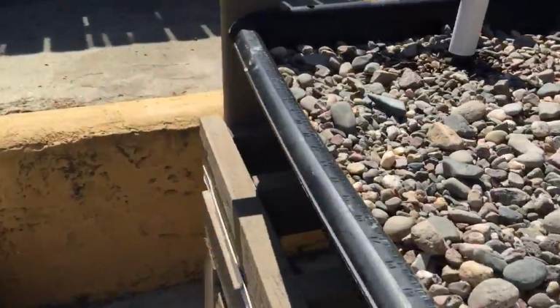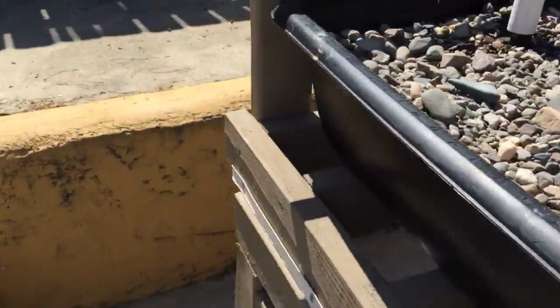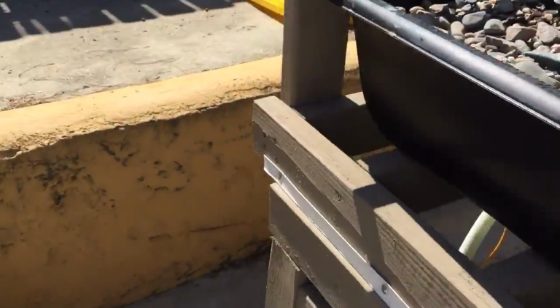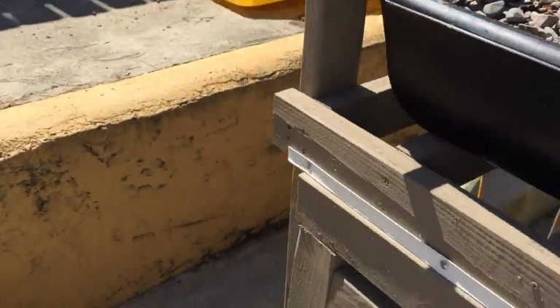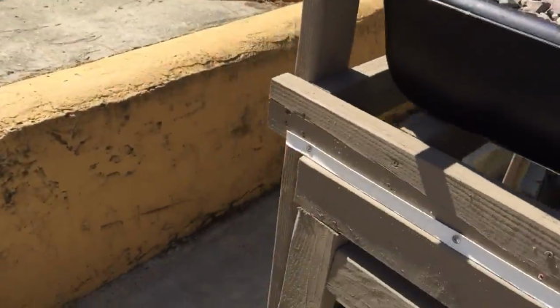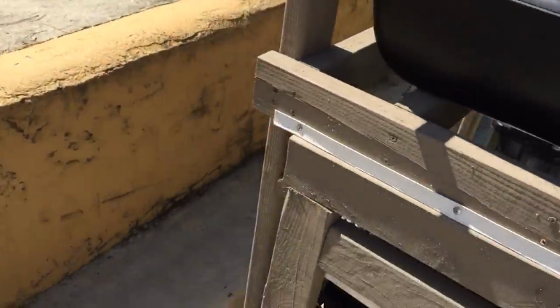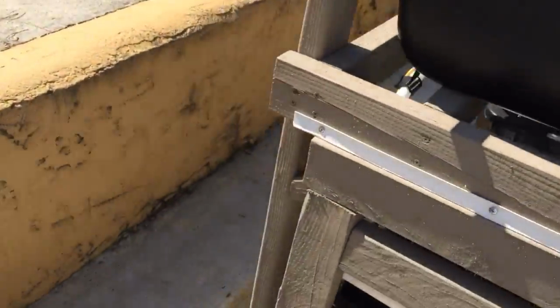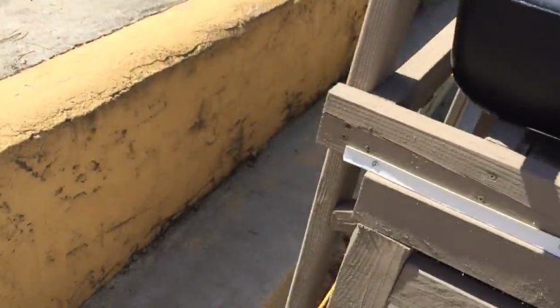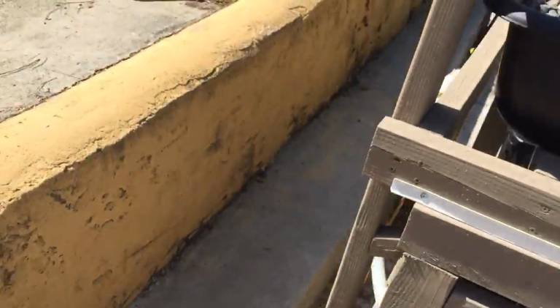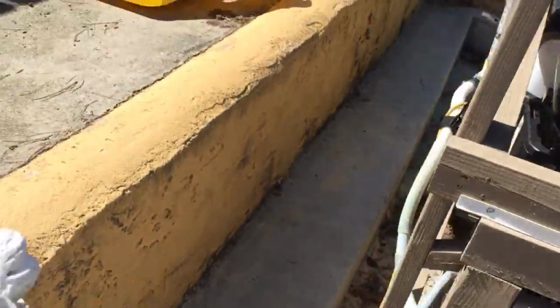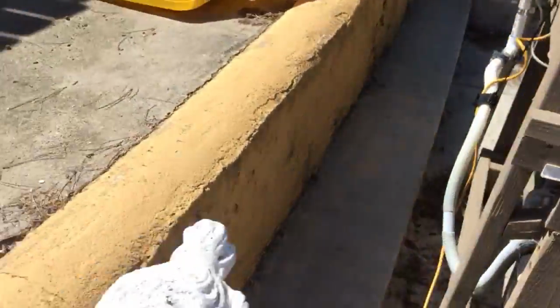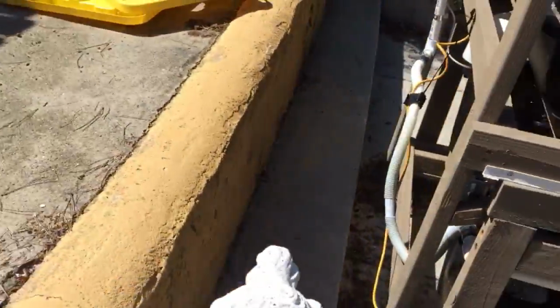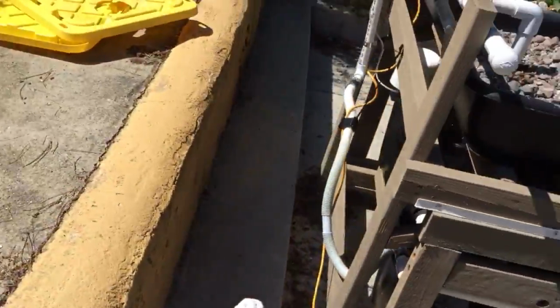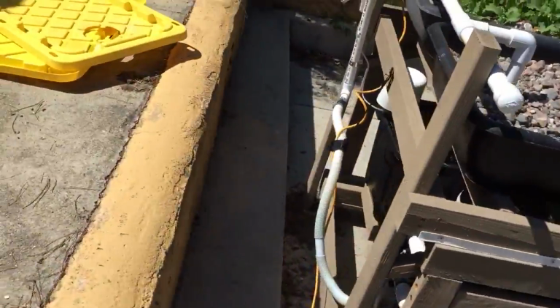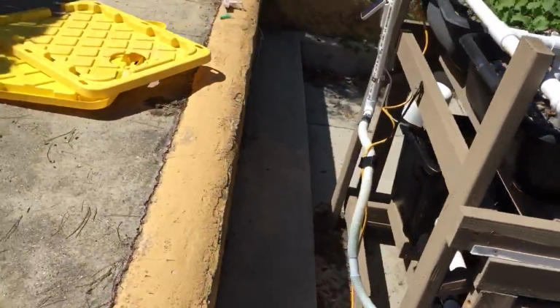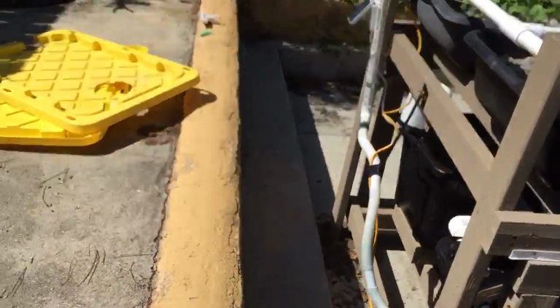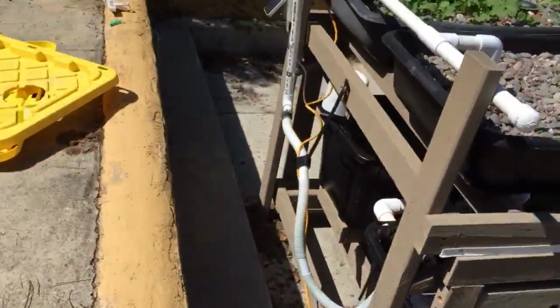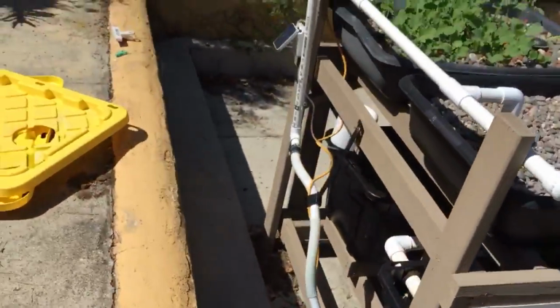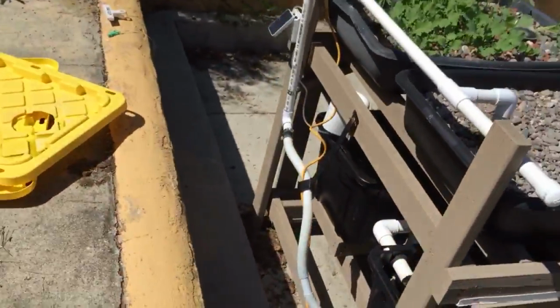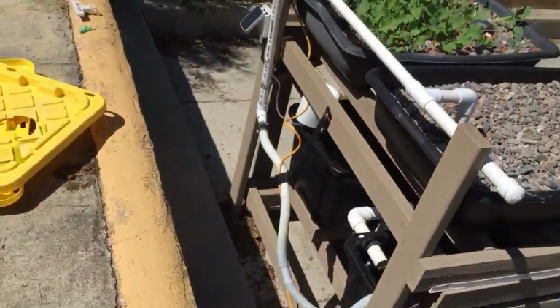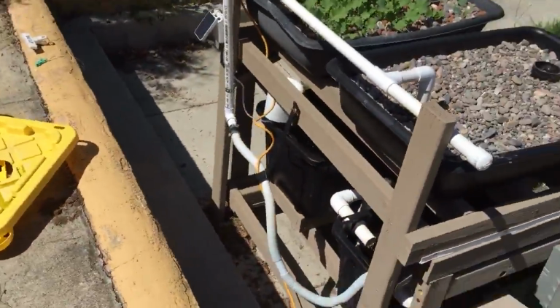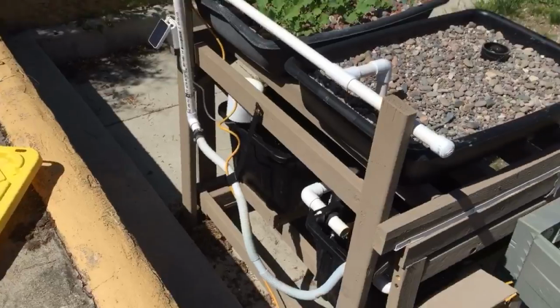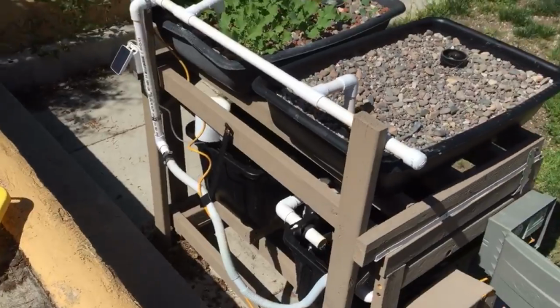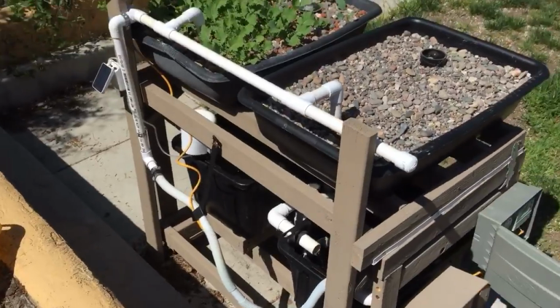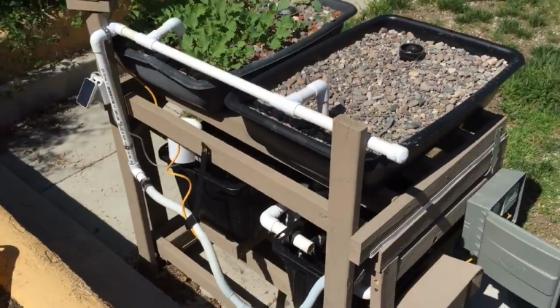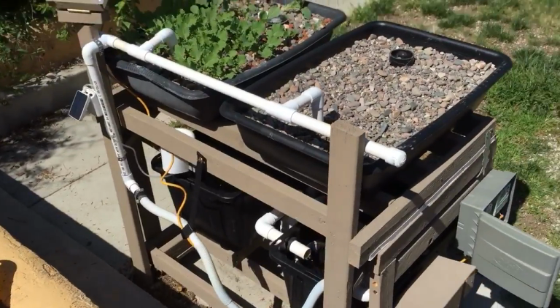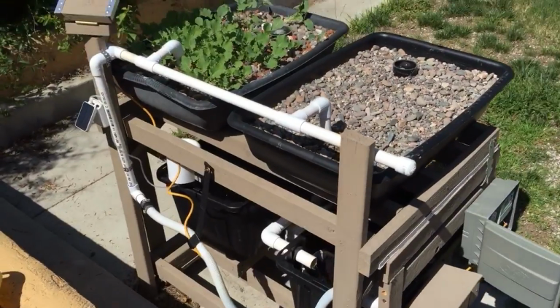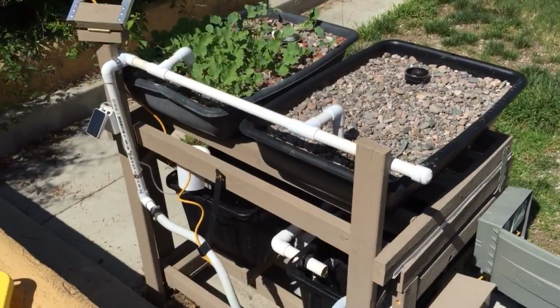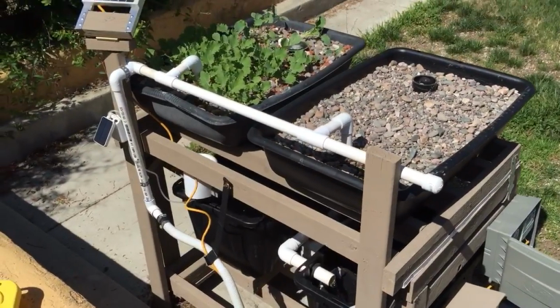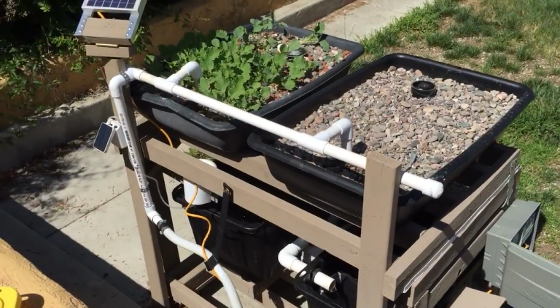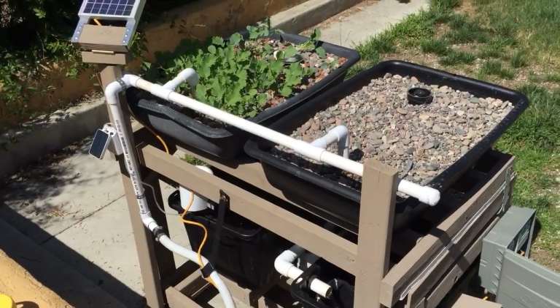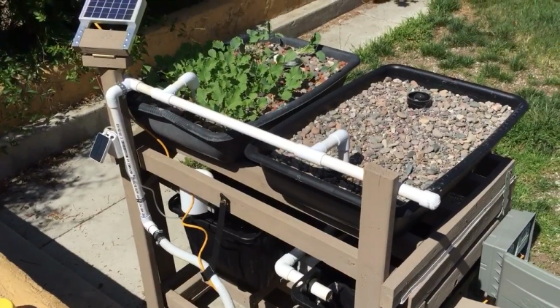So anyway, that is the aquaponics system.